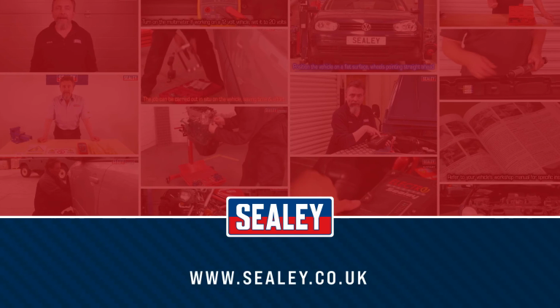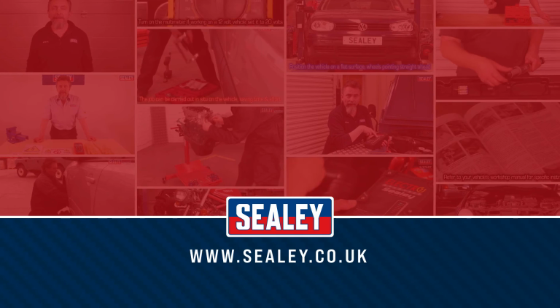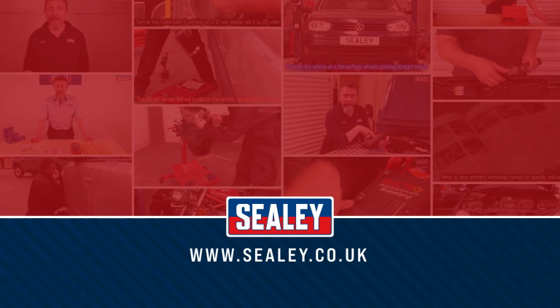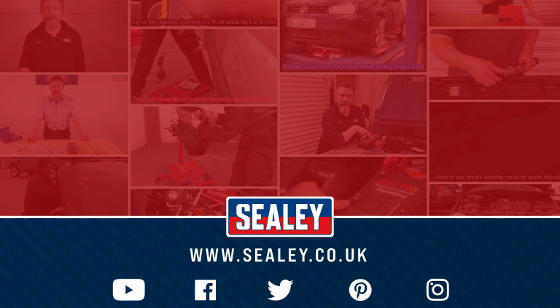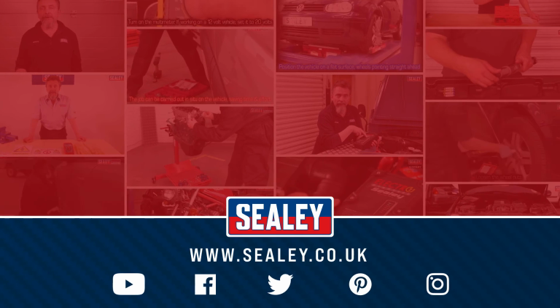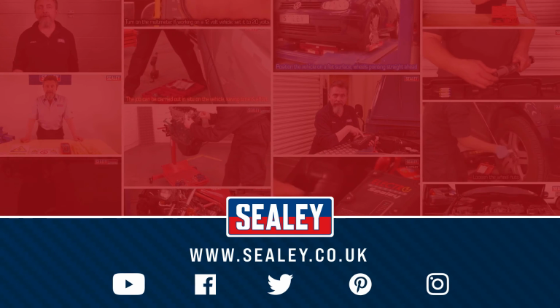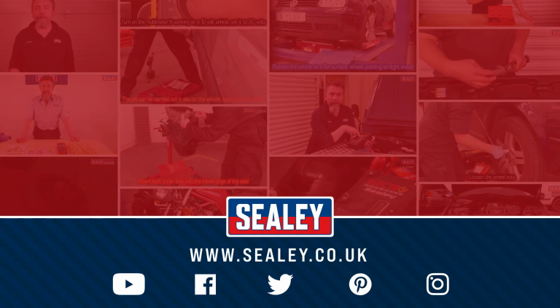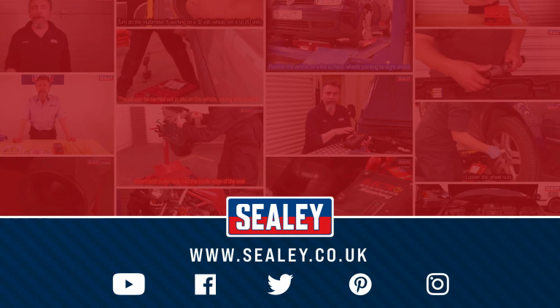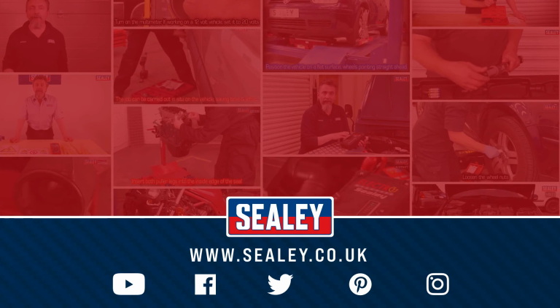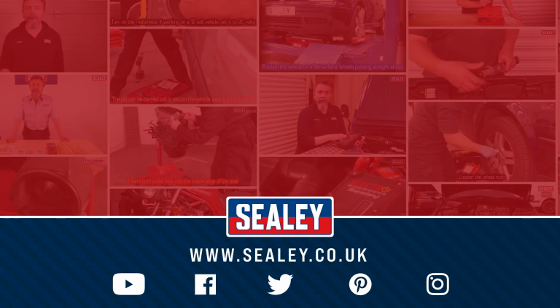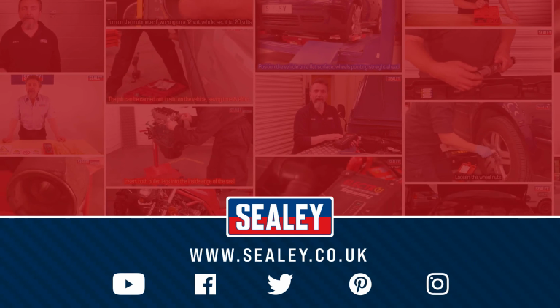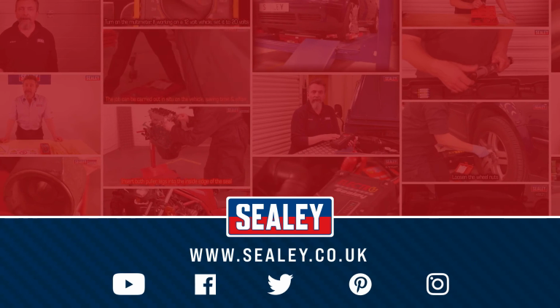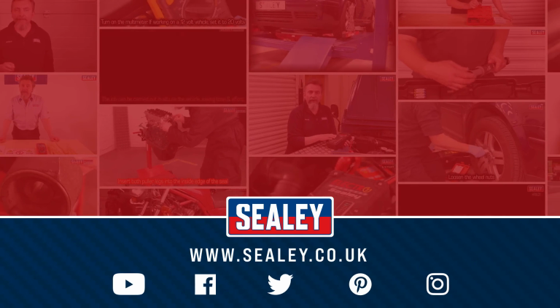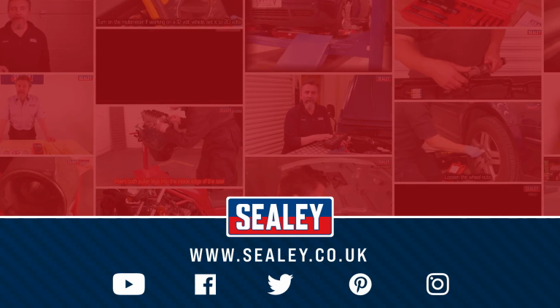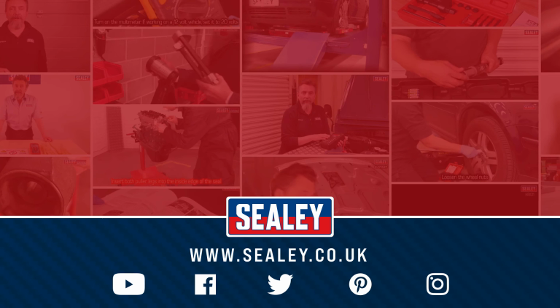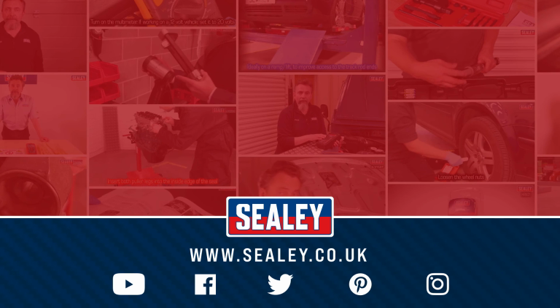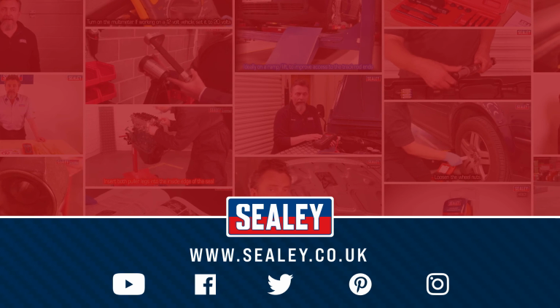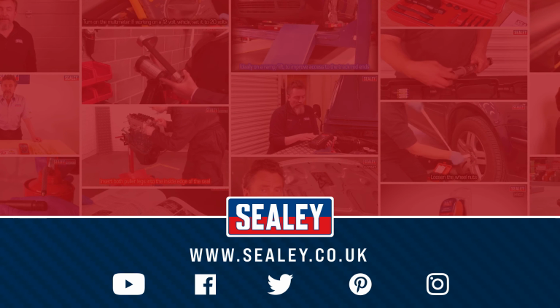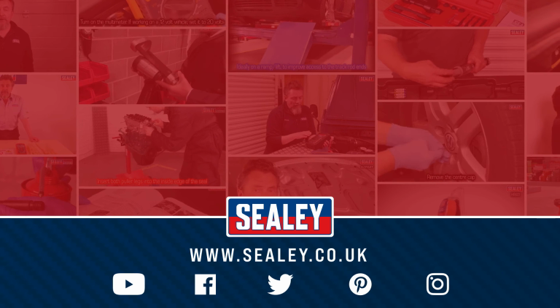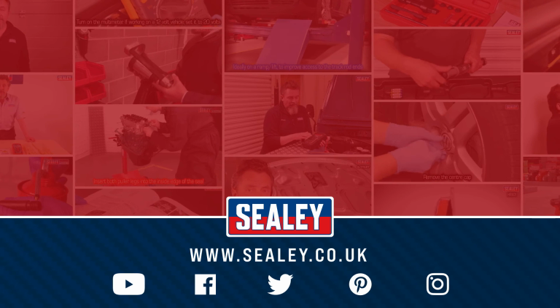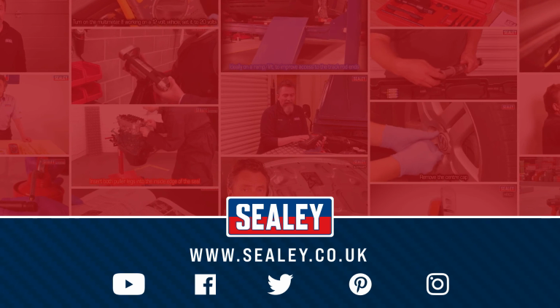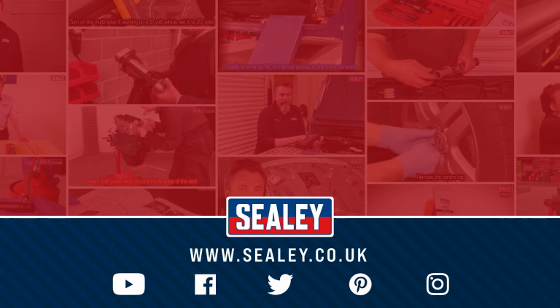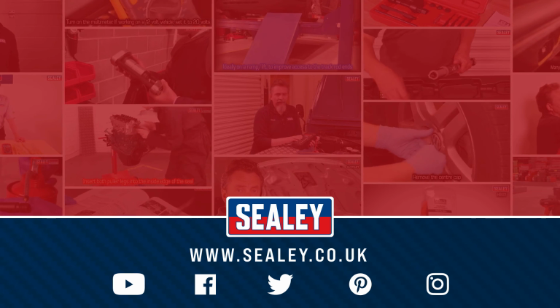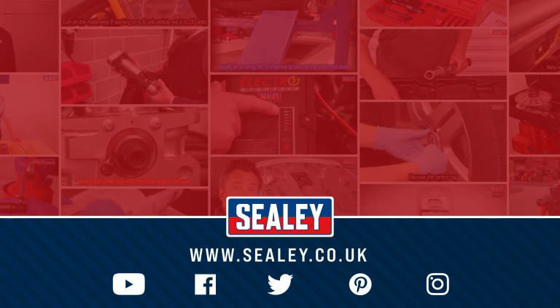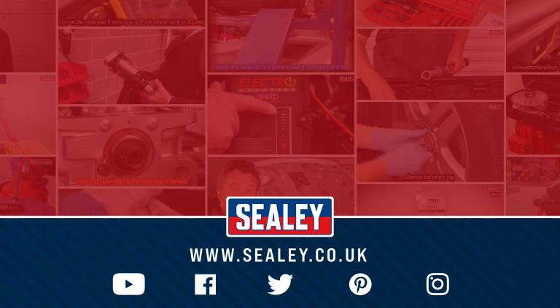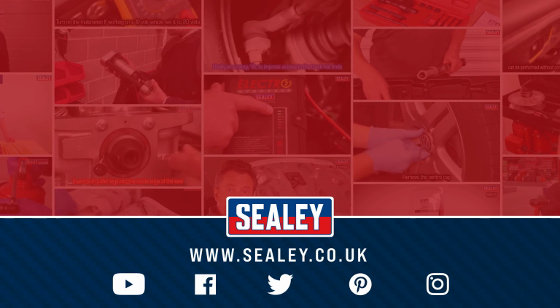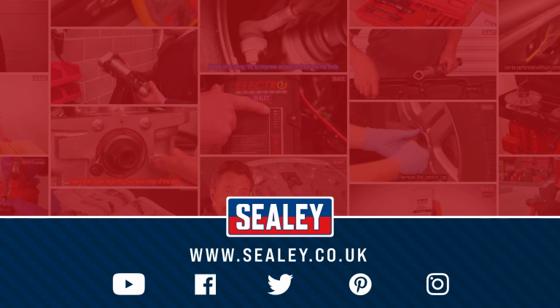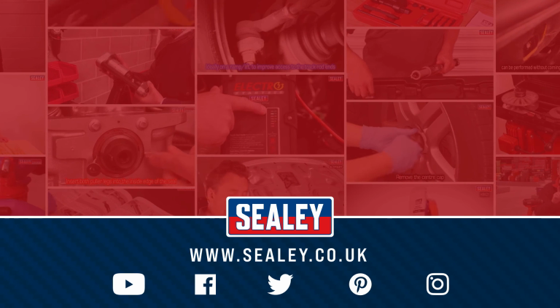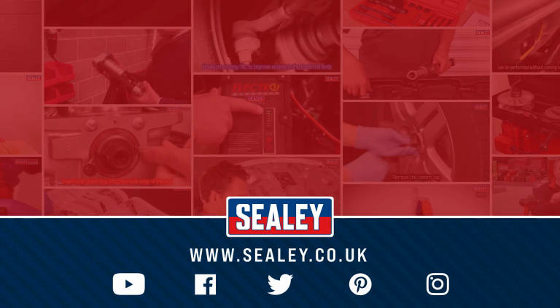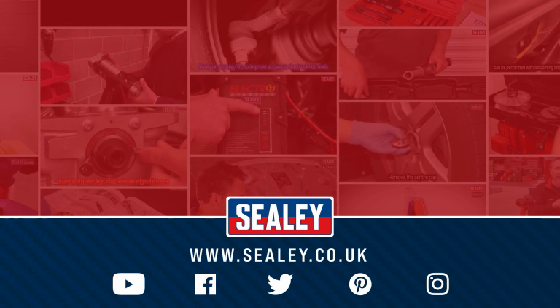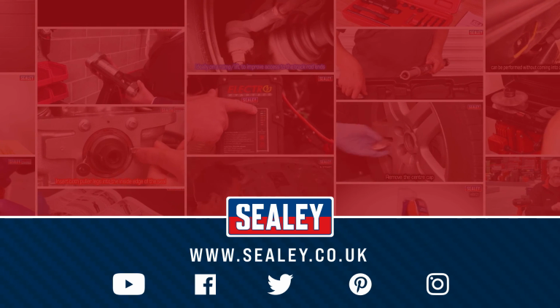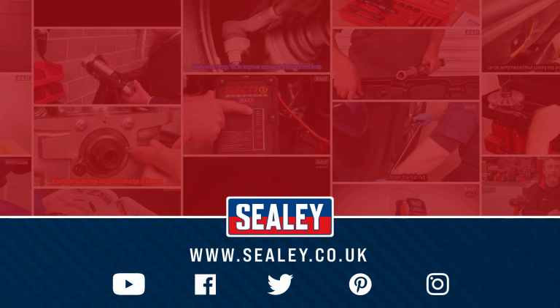If you want to see more of our how-to videos, please go to www.sealy.co.uk.